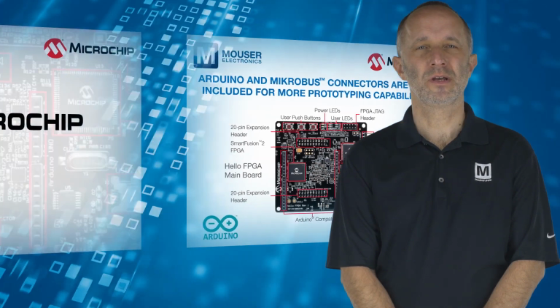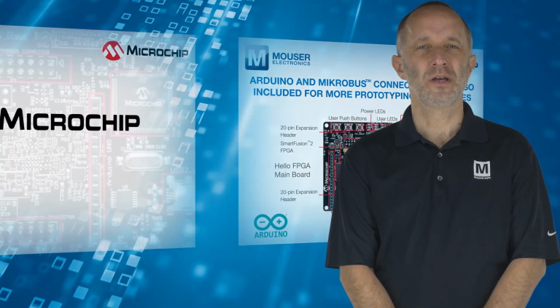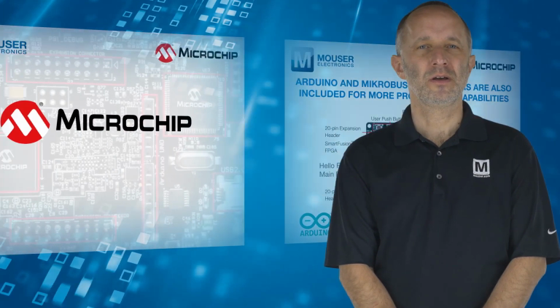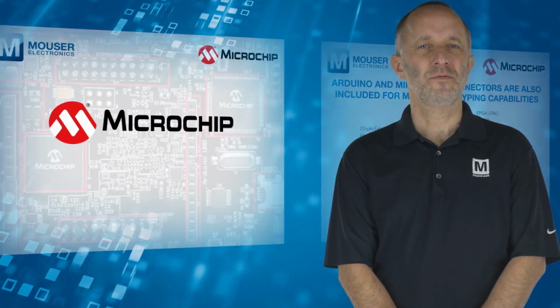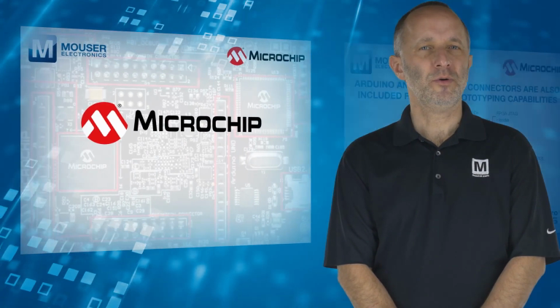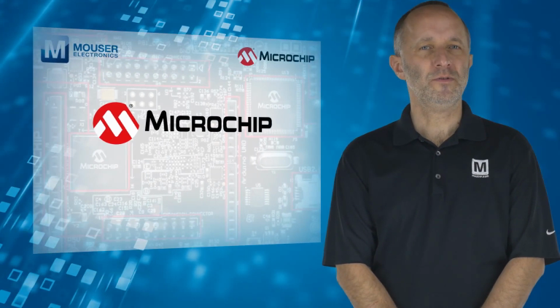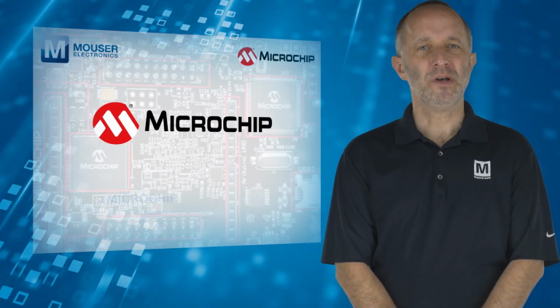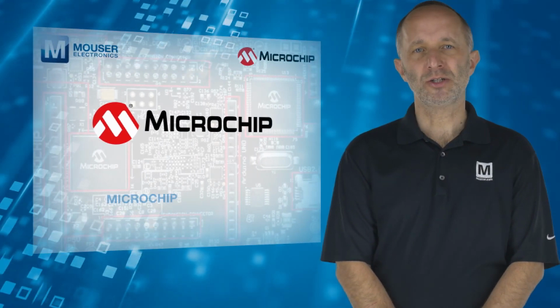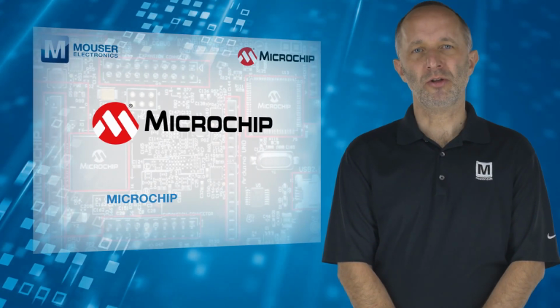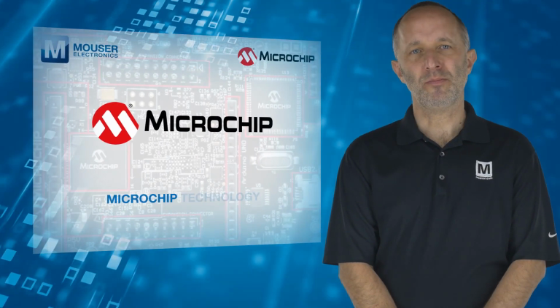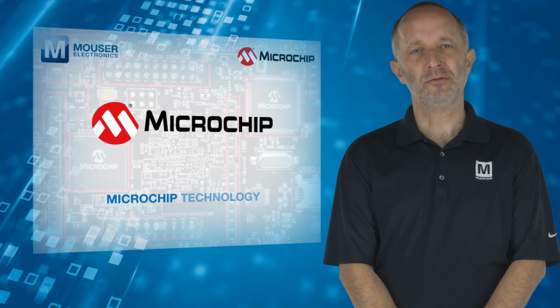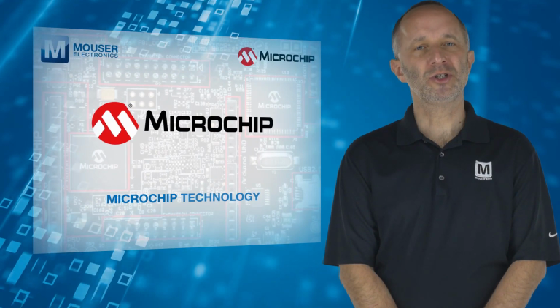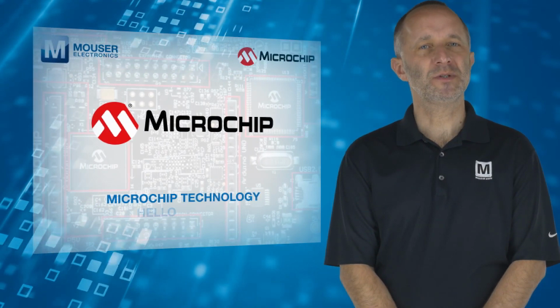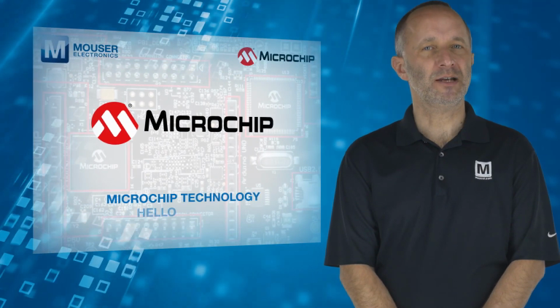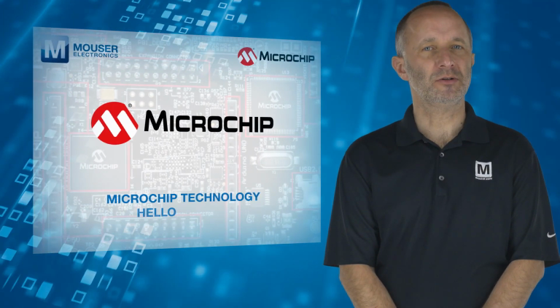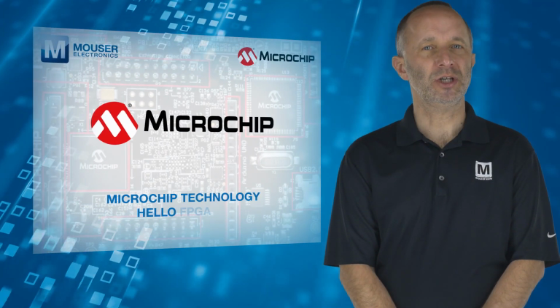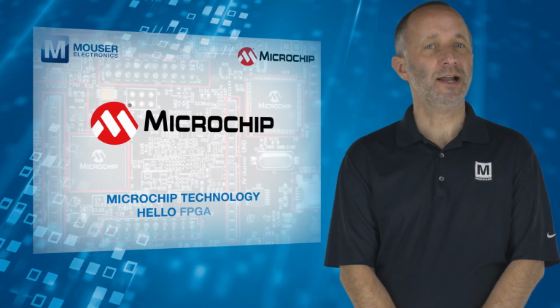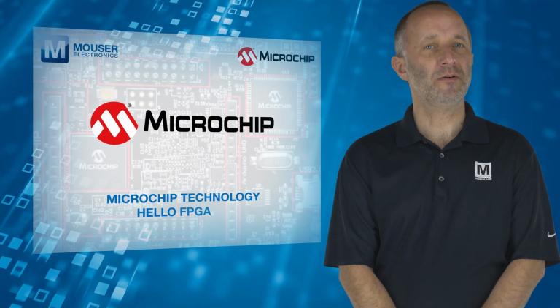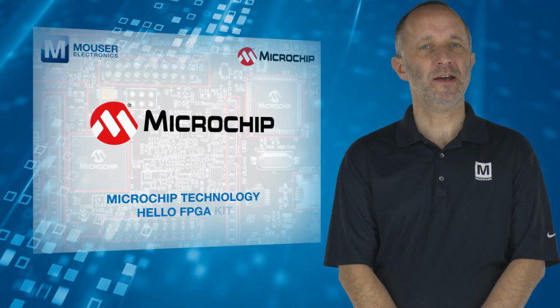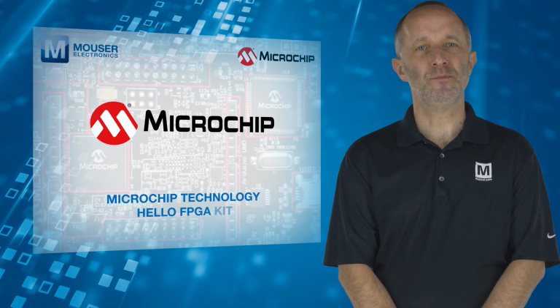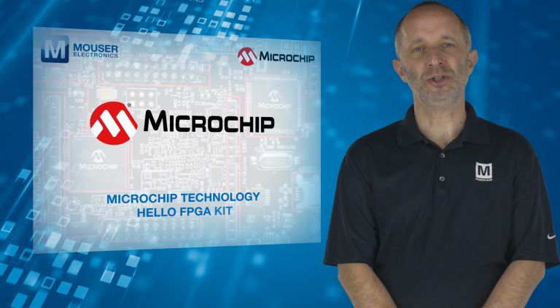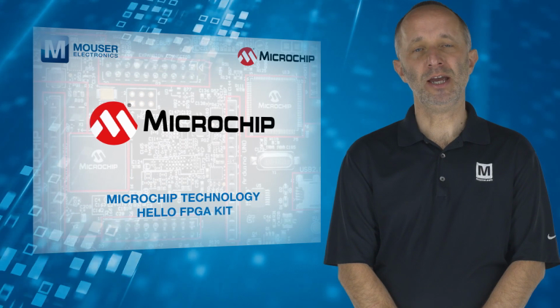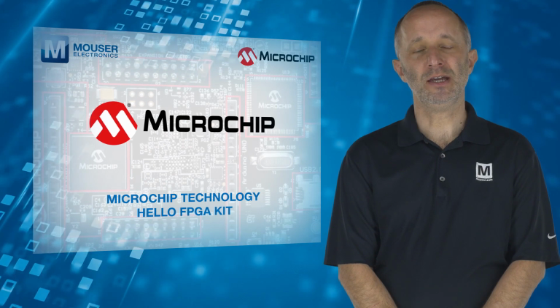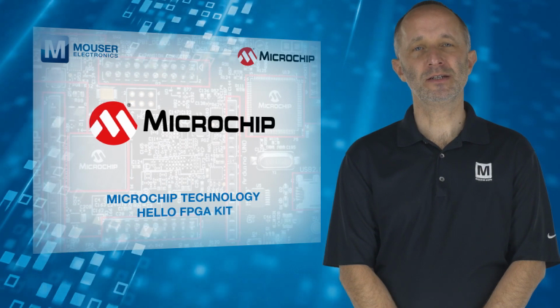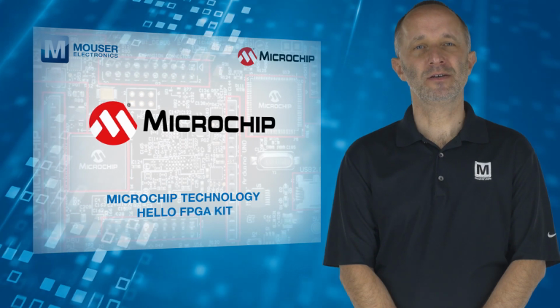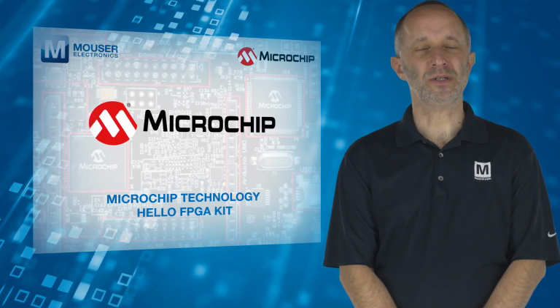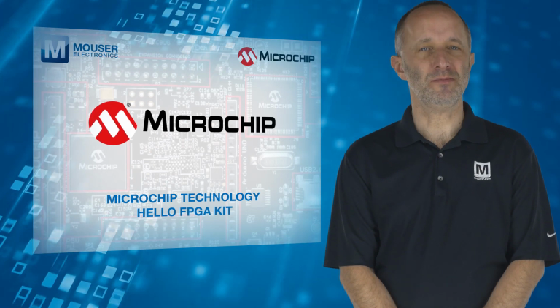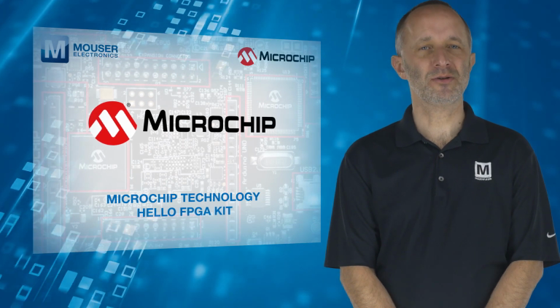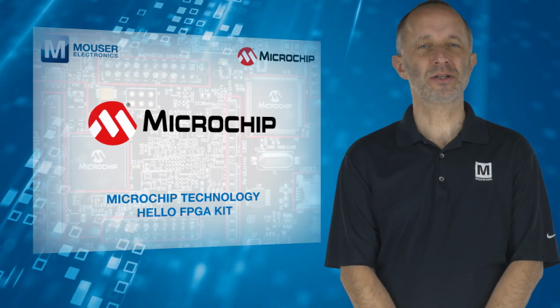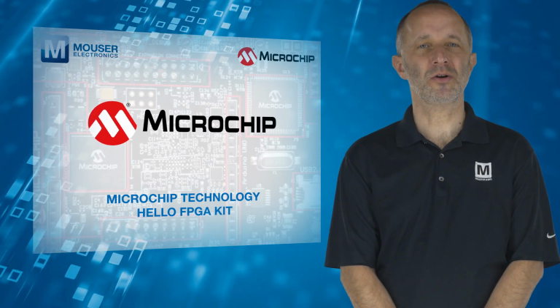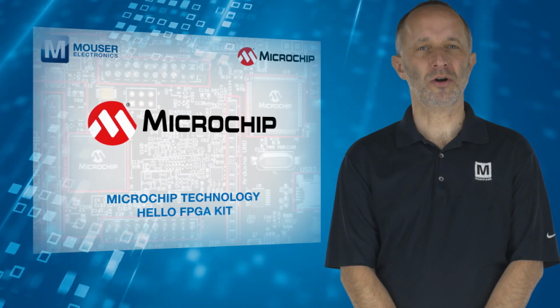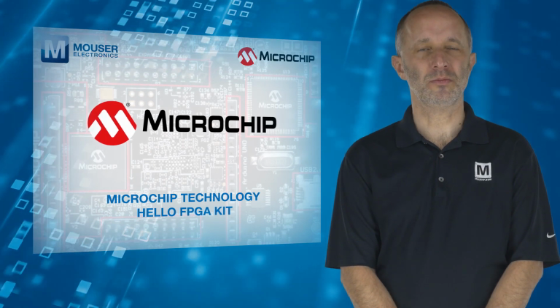For more information on the Microchip Technology Hello FPGA kit, visit mouser.com.